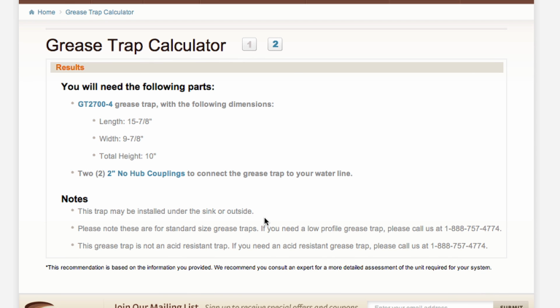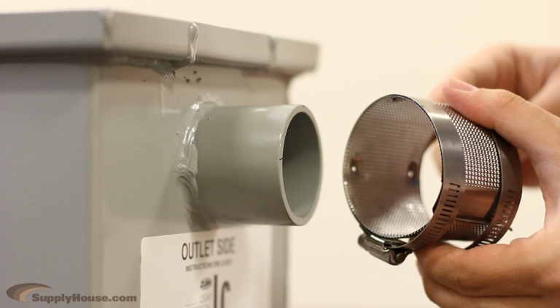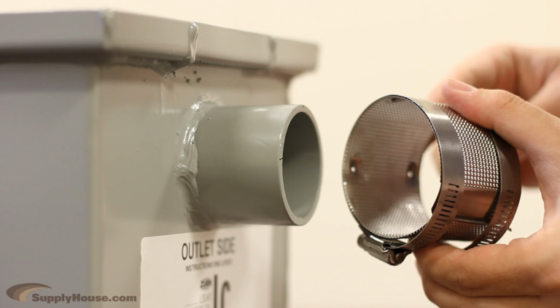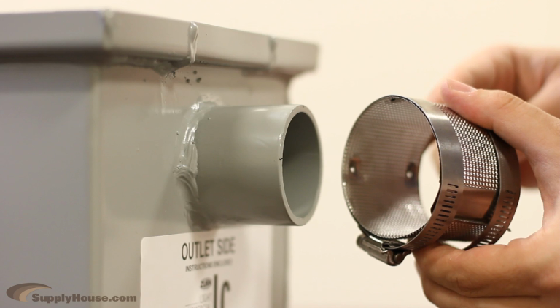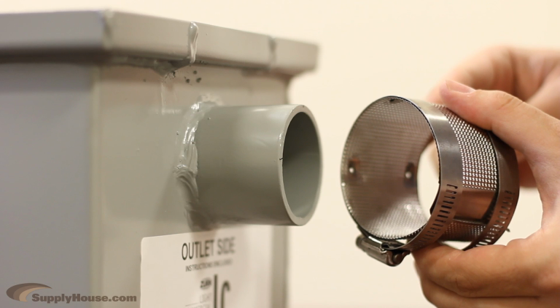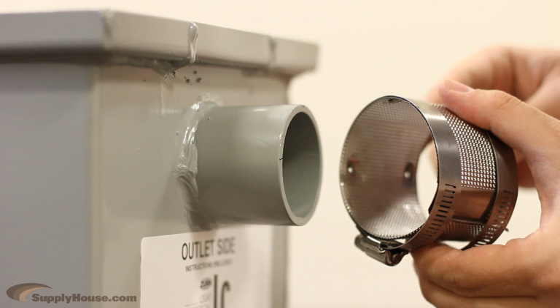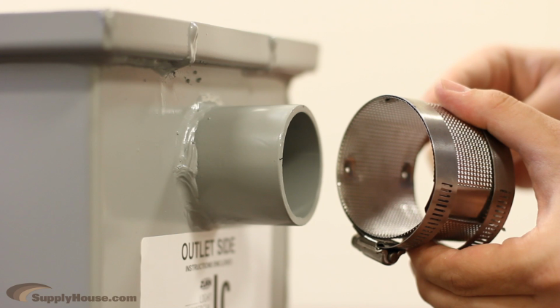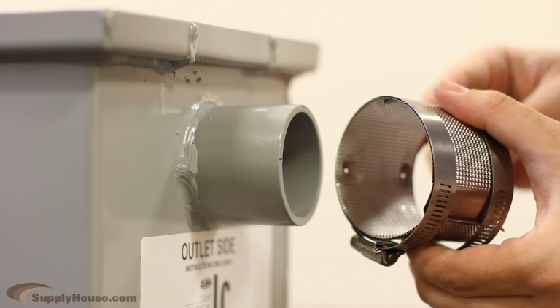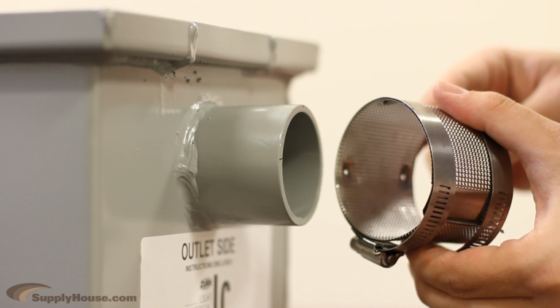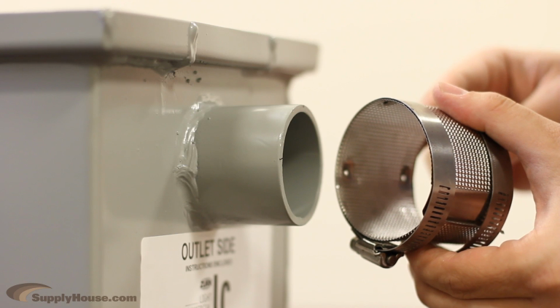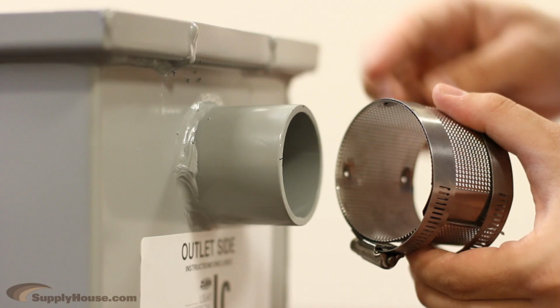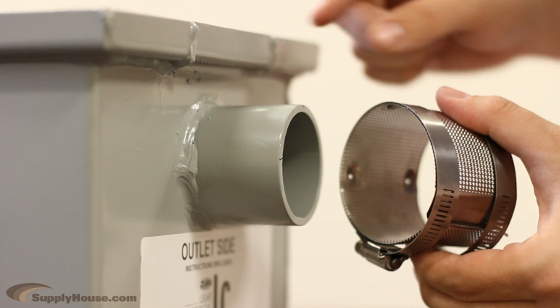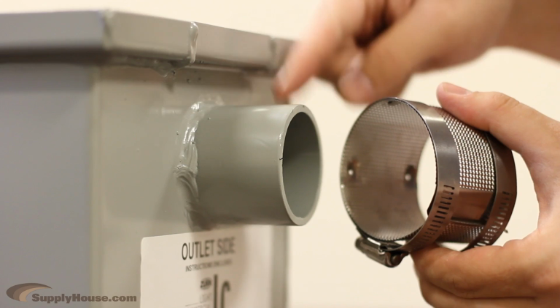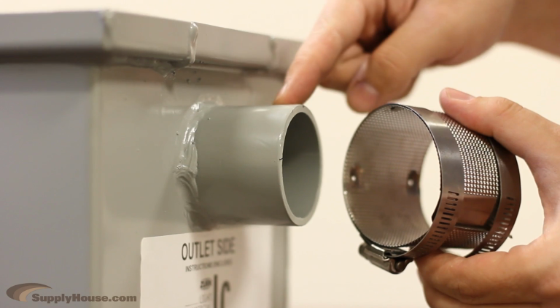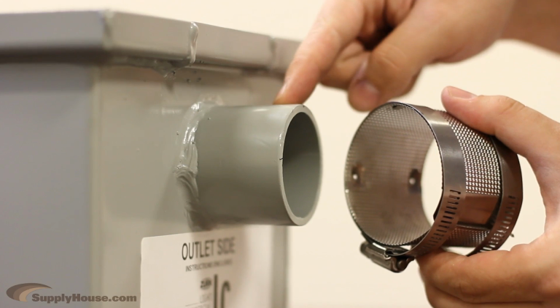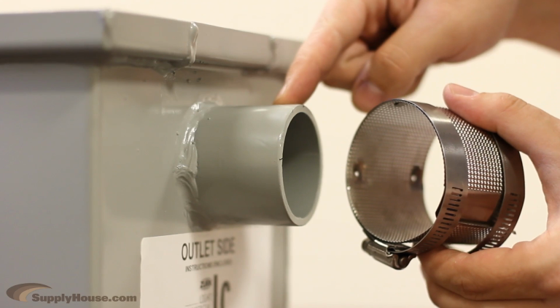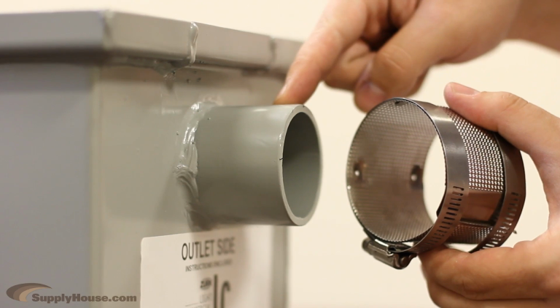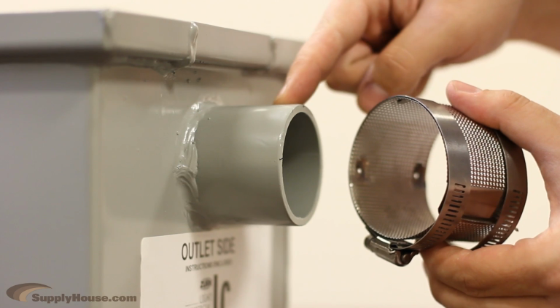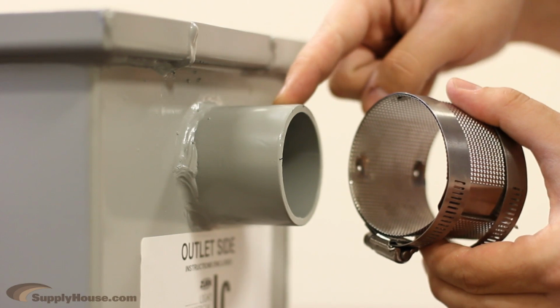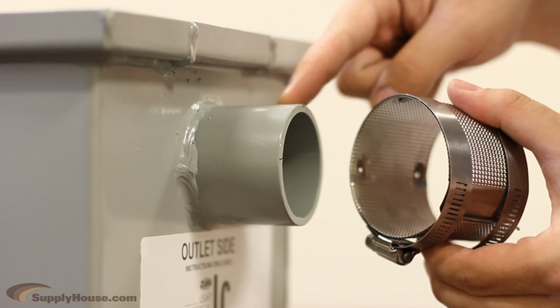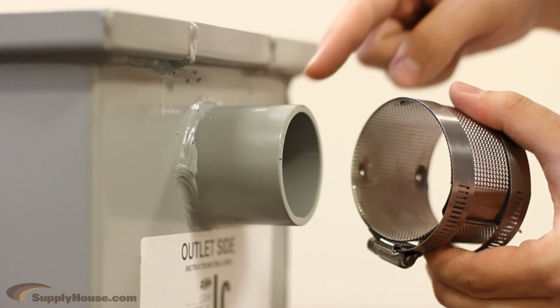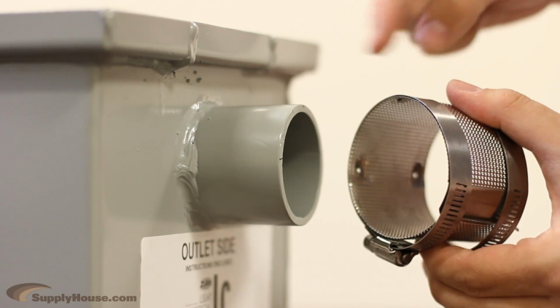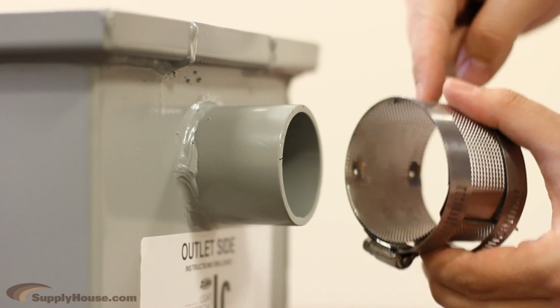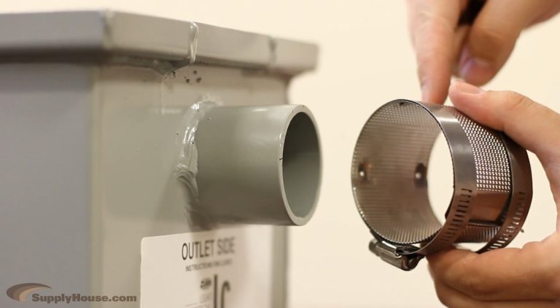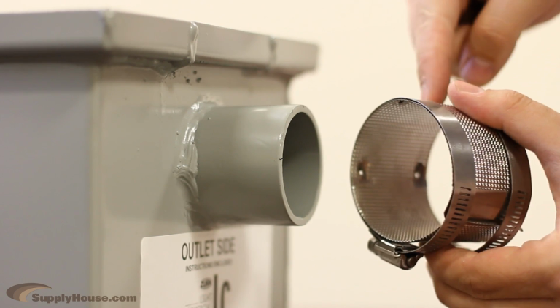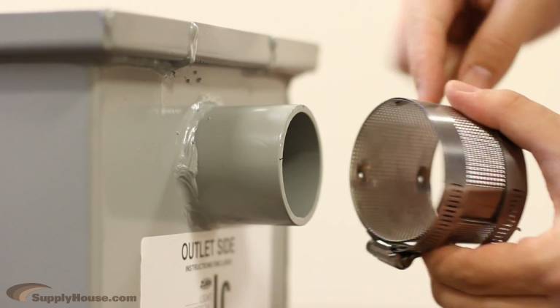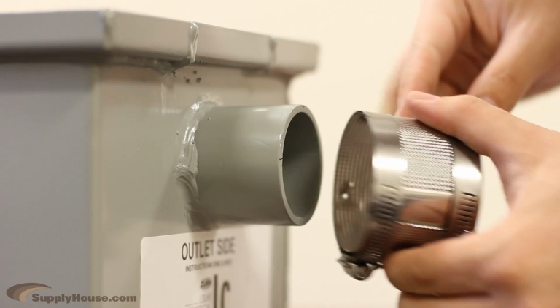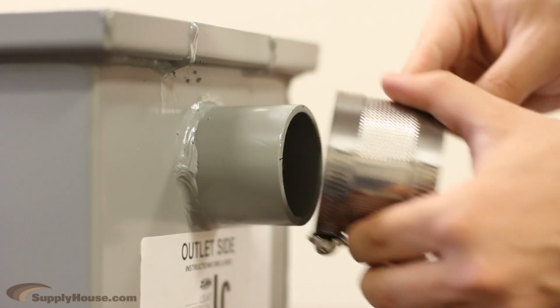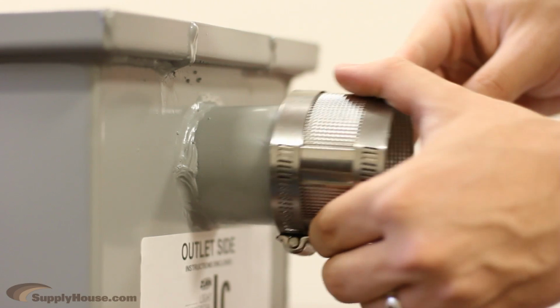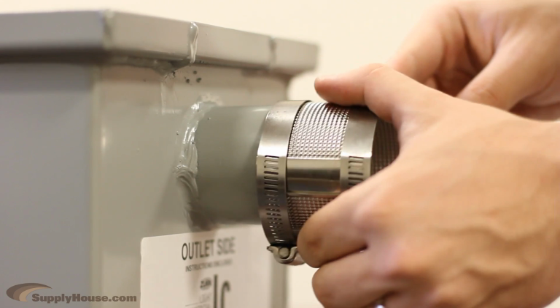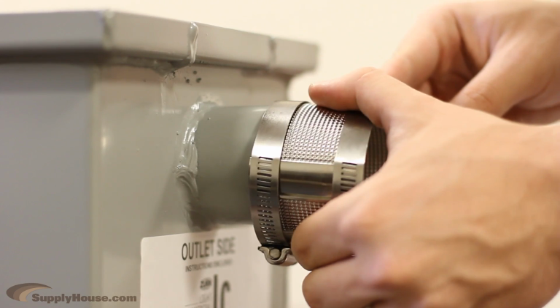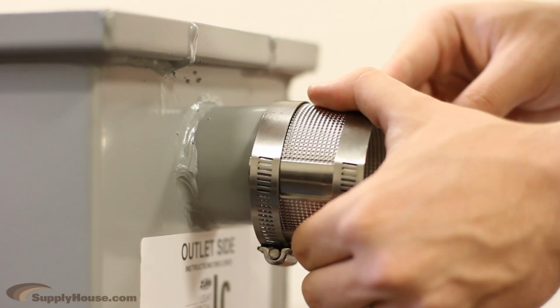The couplings needed are based on the size of the inlet and outlet of the grease trap itself. In this case, 2 inches.